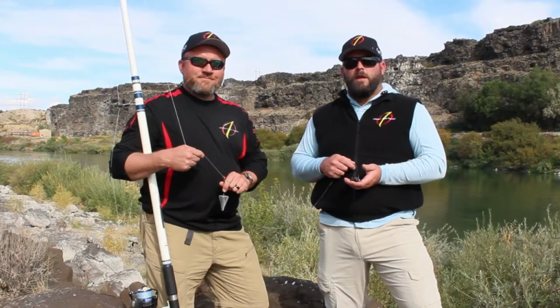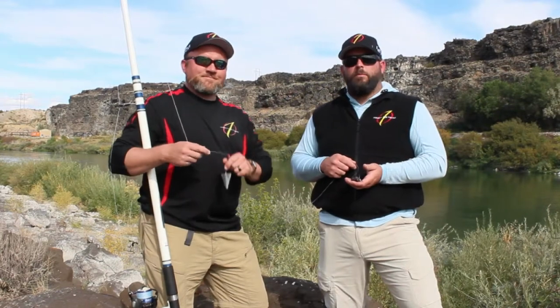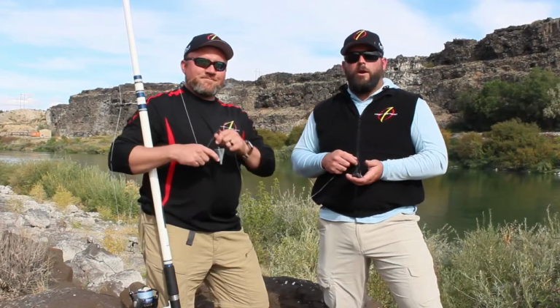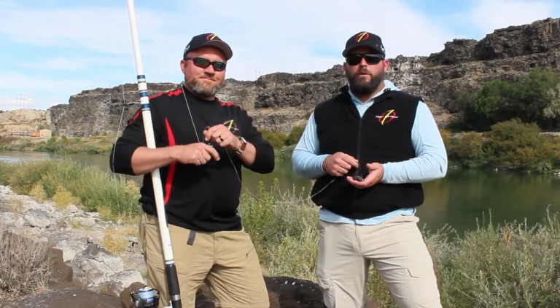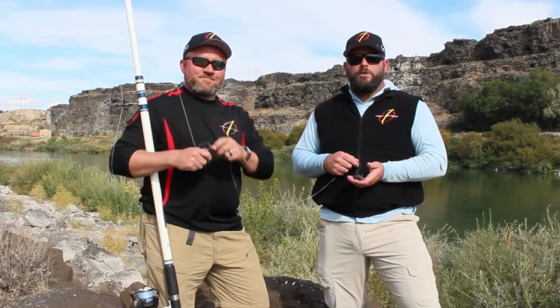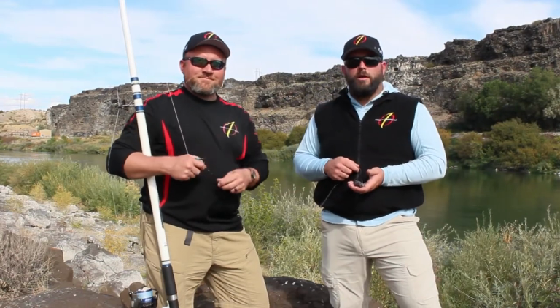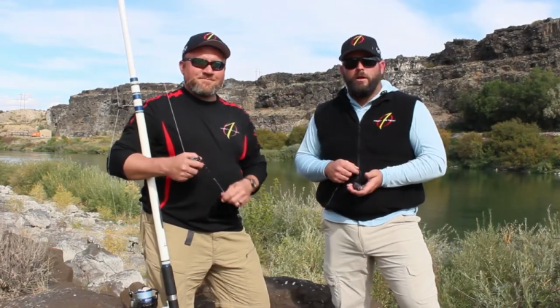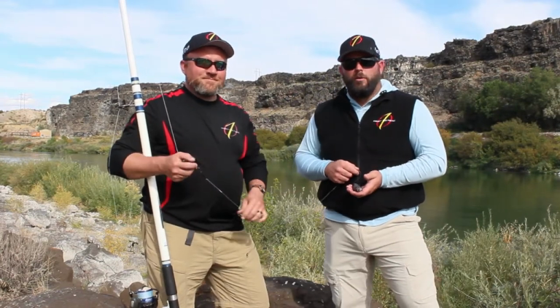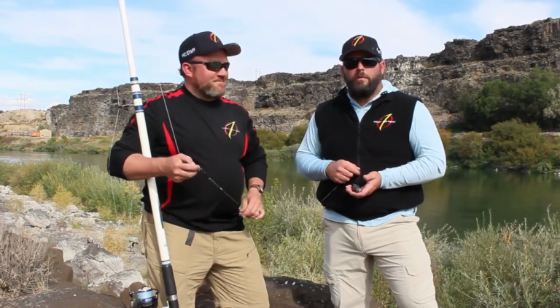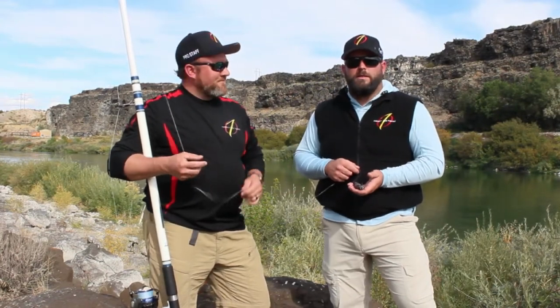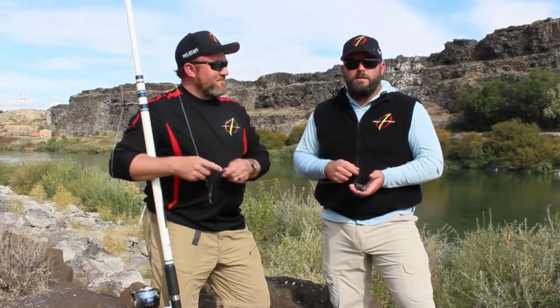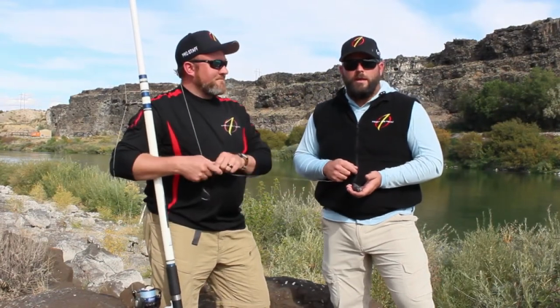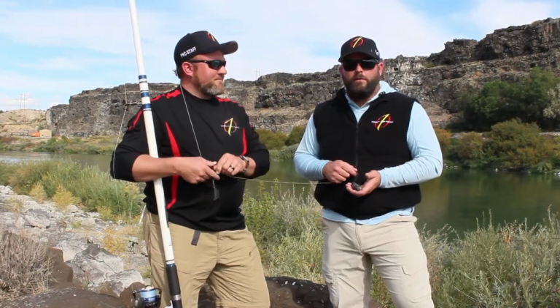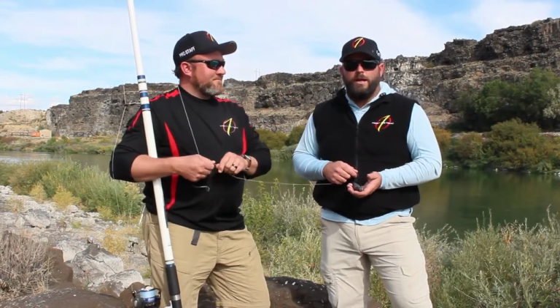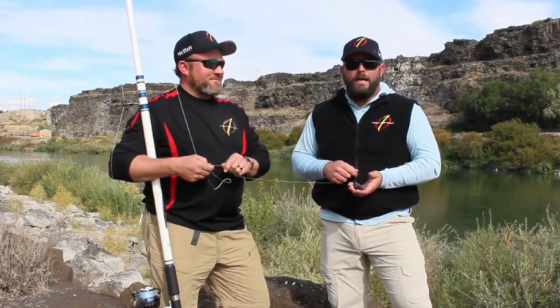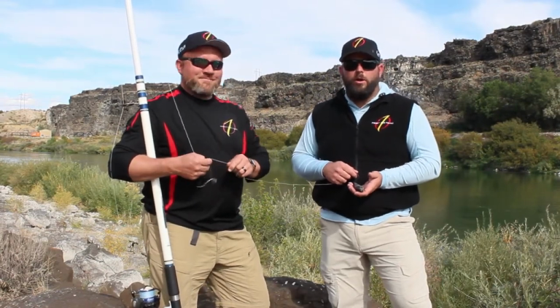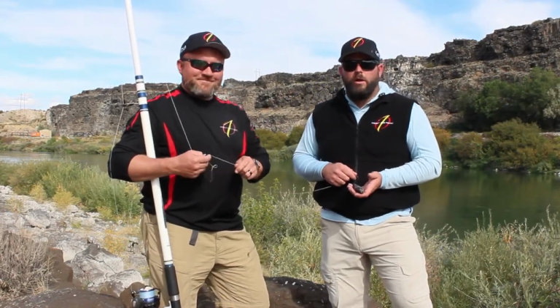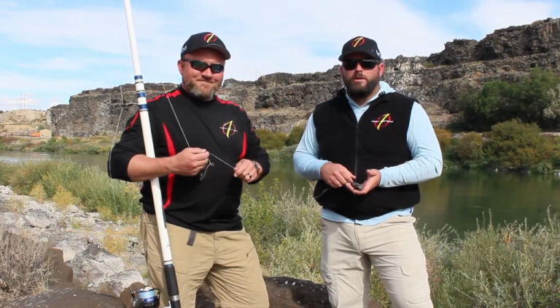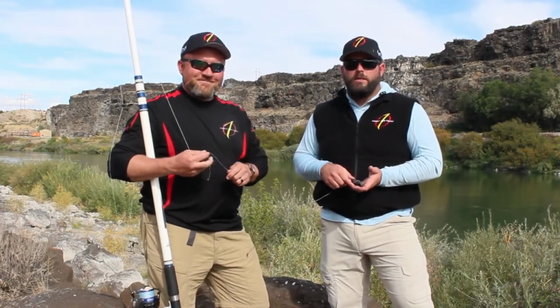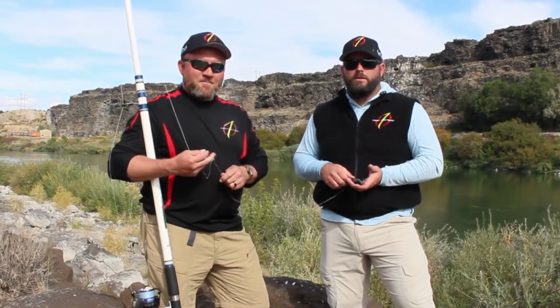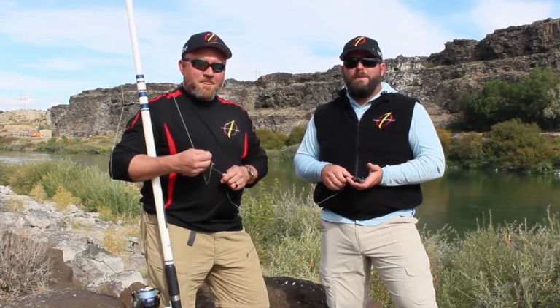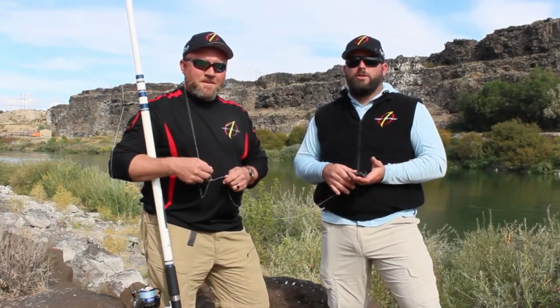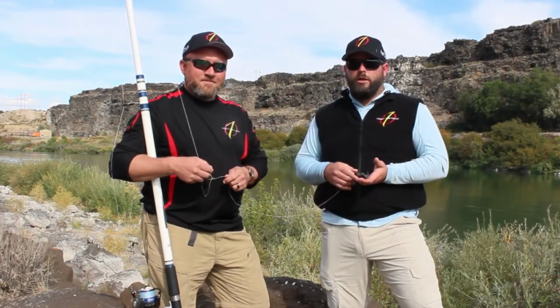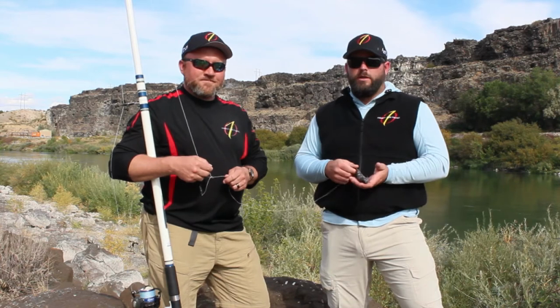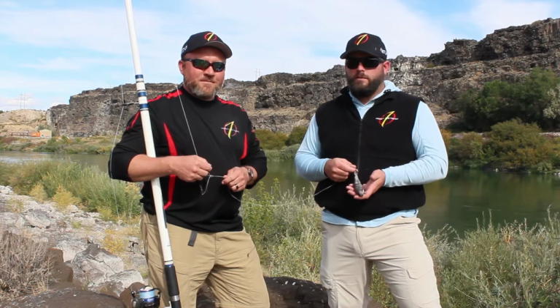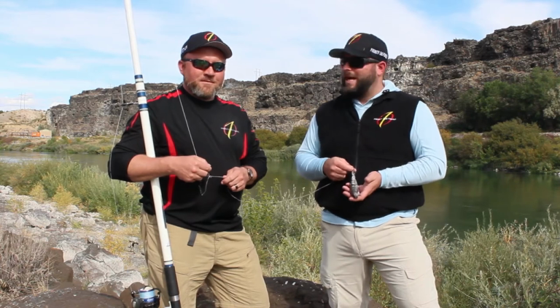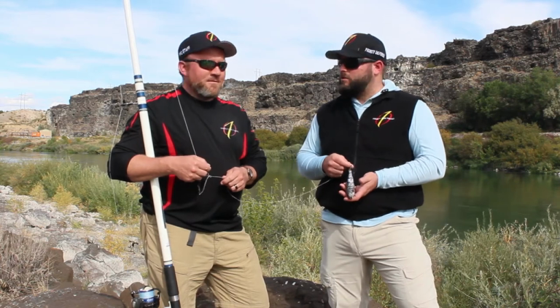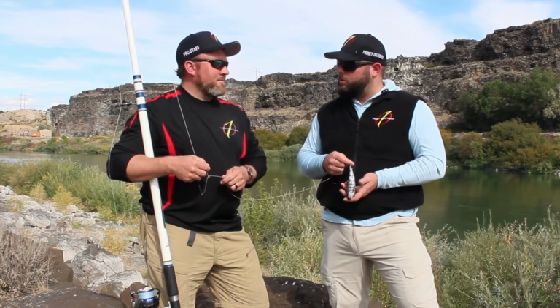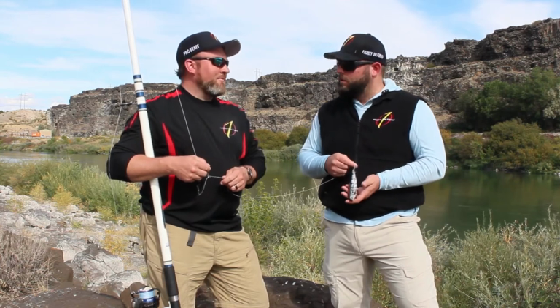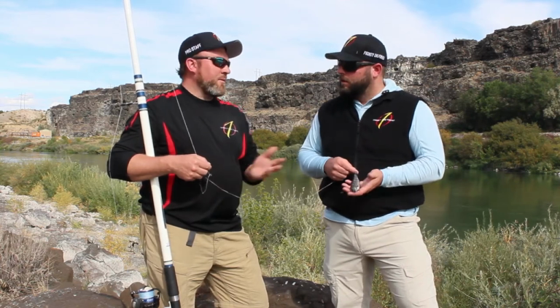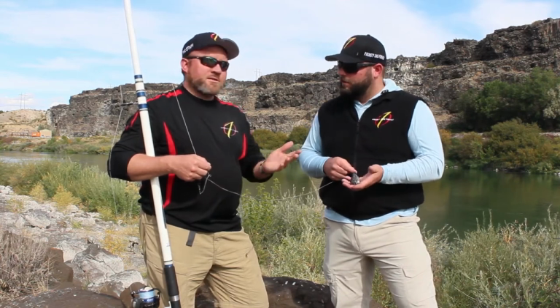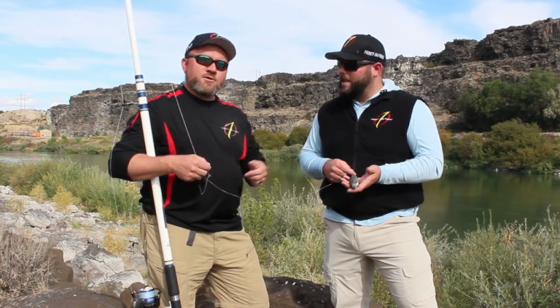Hey, Priority One Fishing here. We're on the banks of the Snake River in Idaho chasing down some big sturgeon, some dinosaurs. Very big sturgeon.